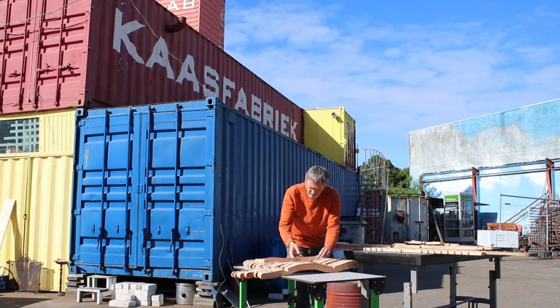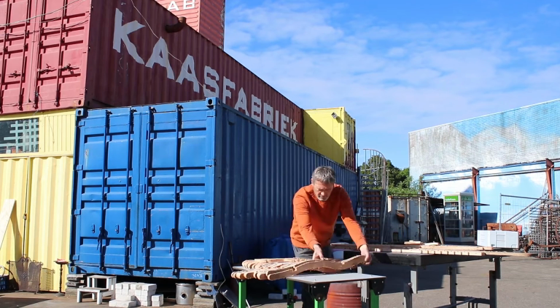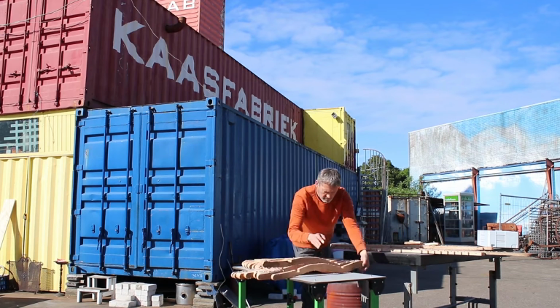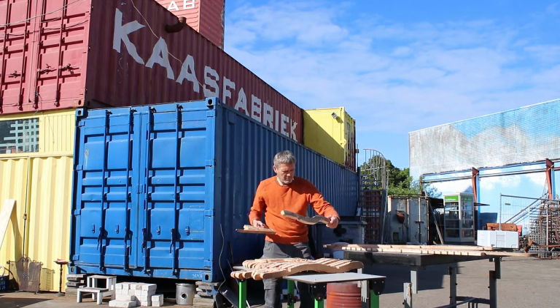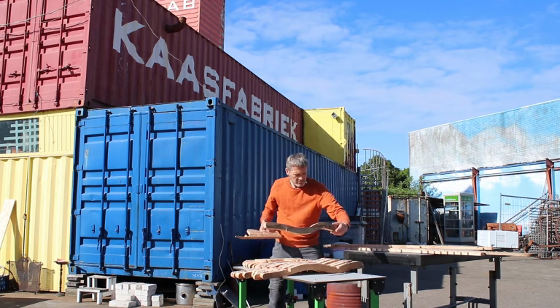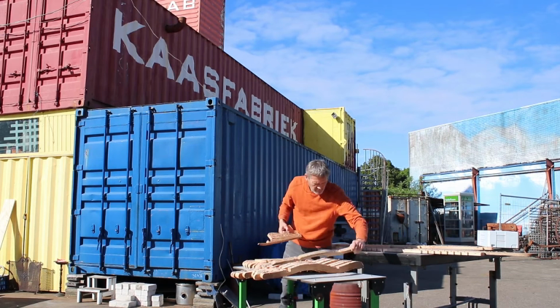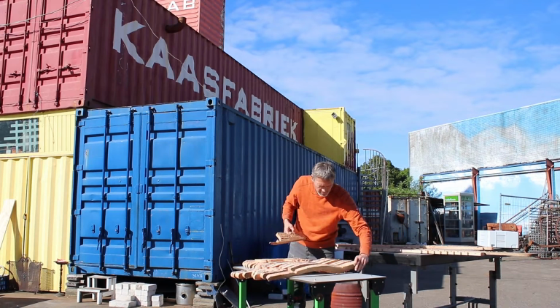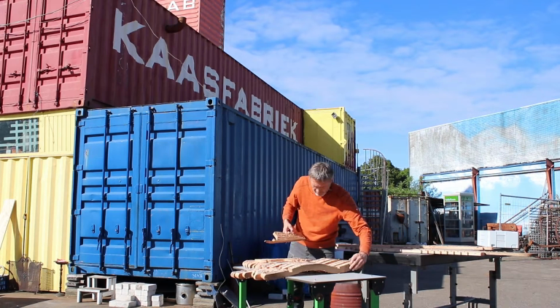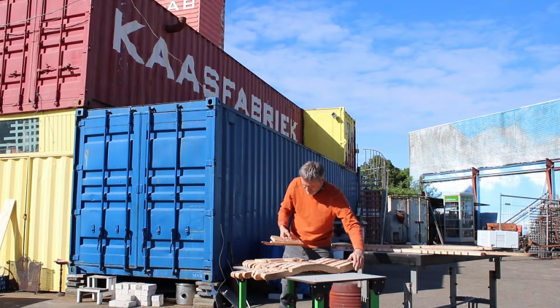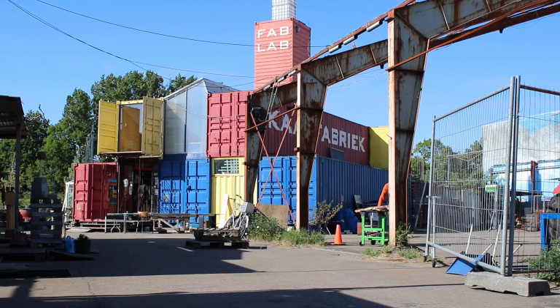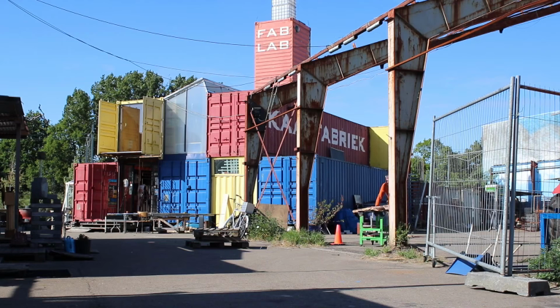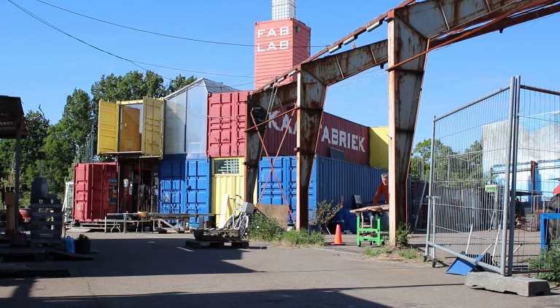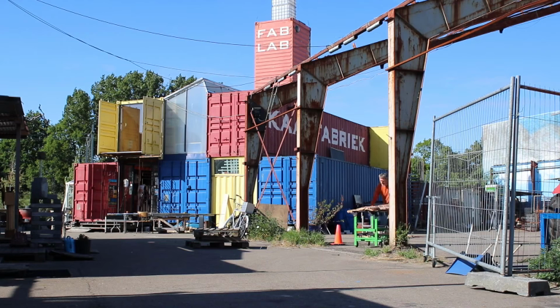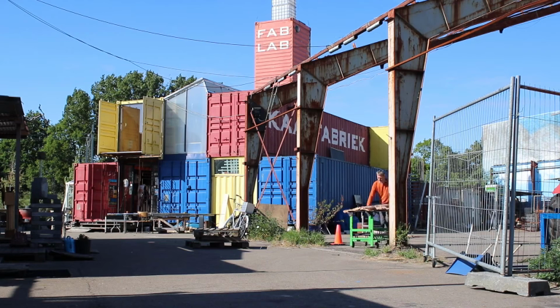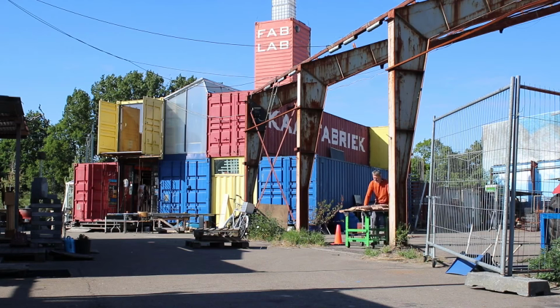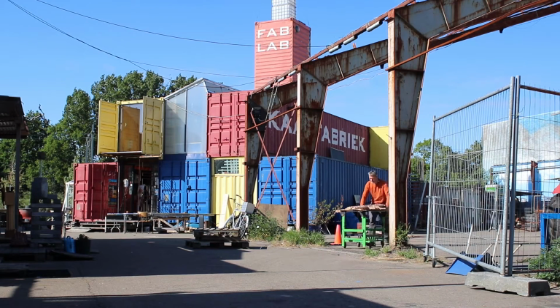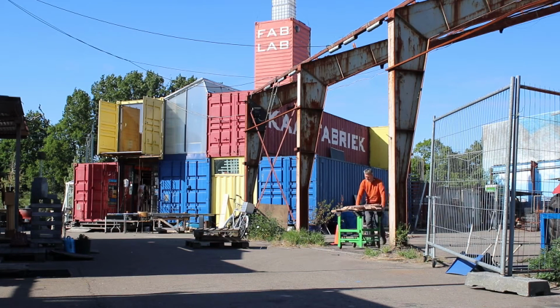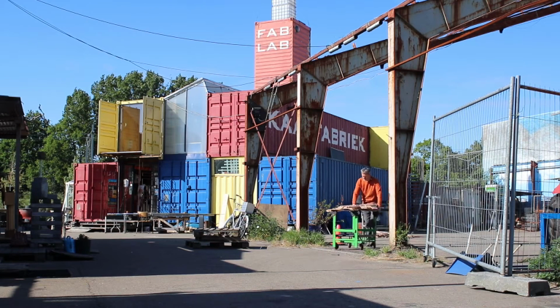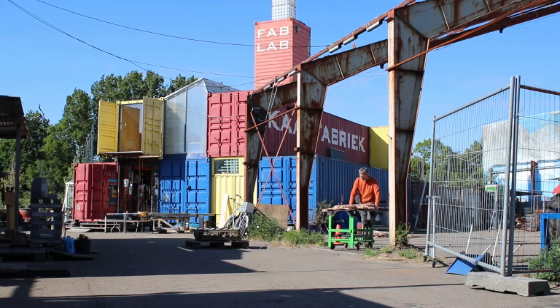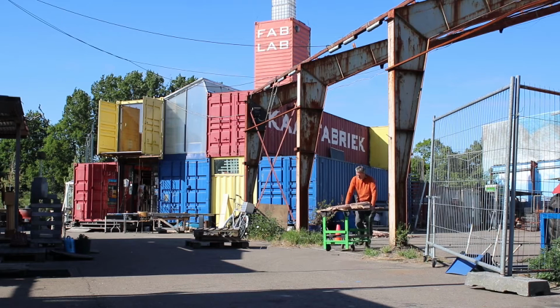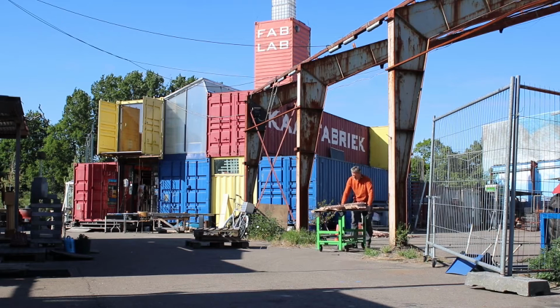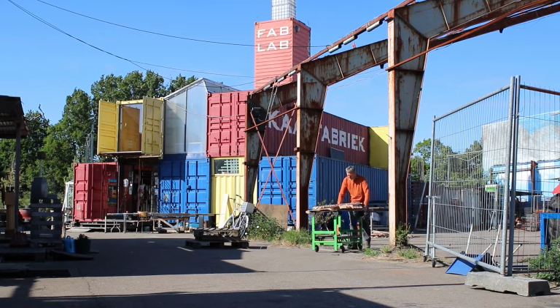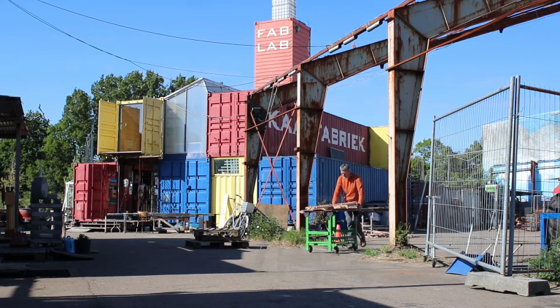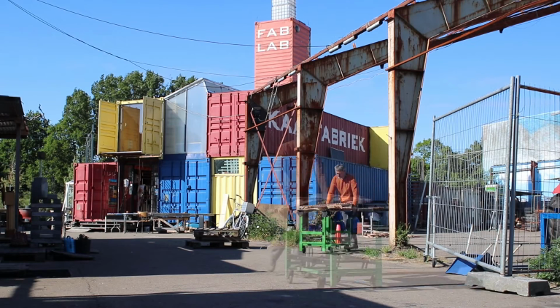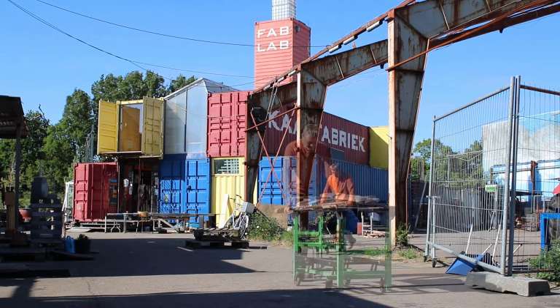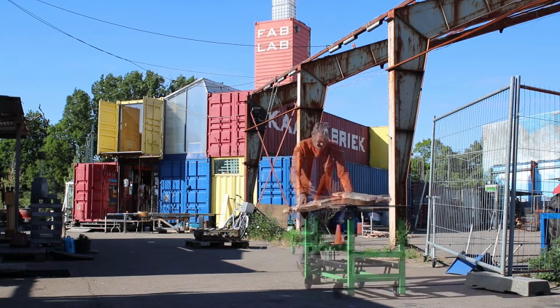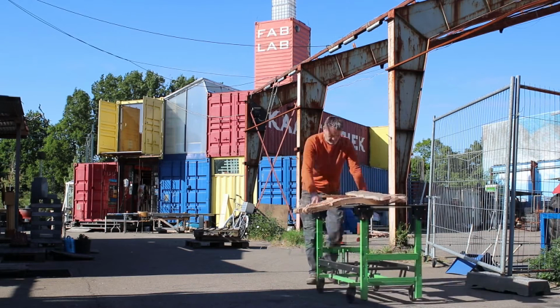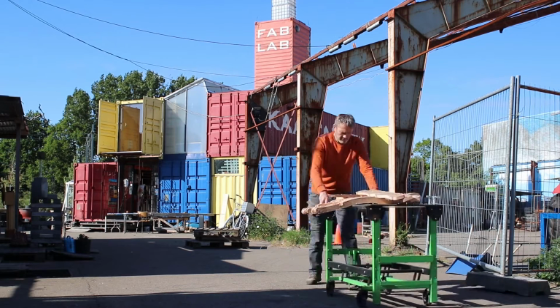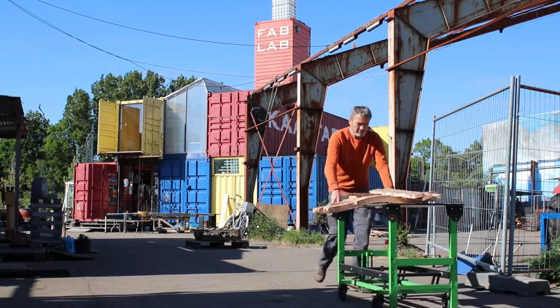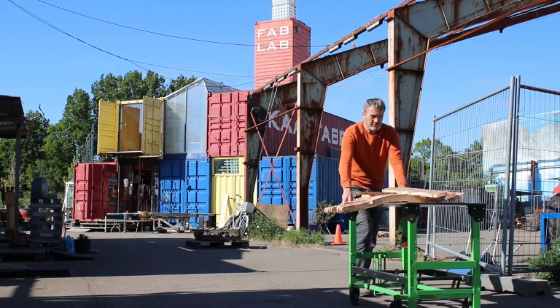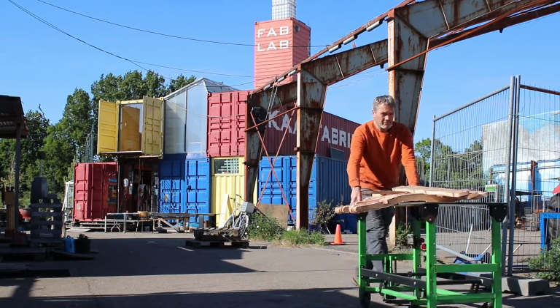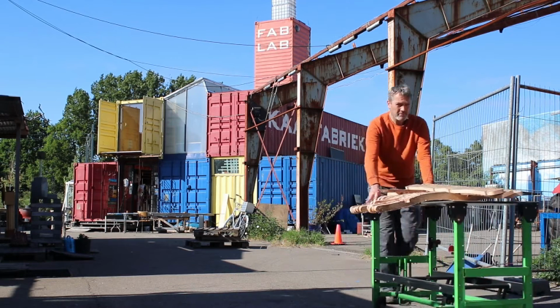With all 37 parts cut out, I went home for sanding, gluing, and rounding off the edges.